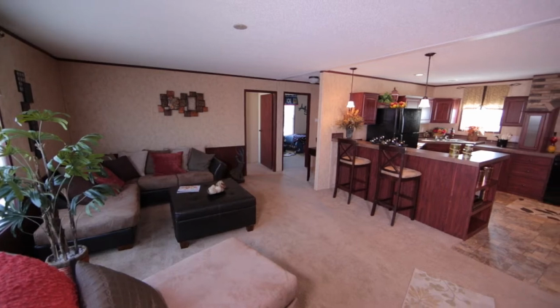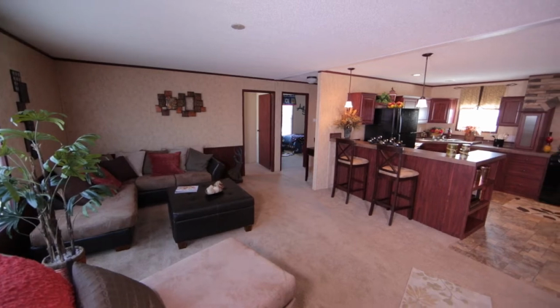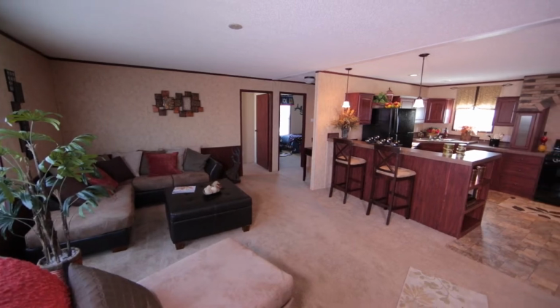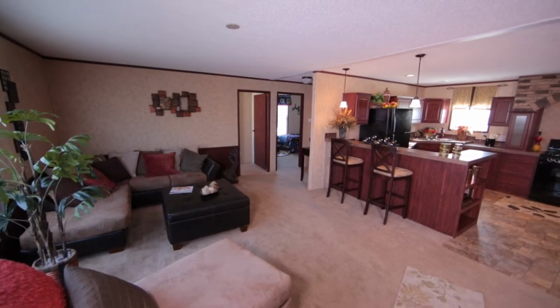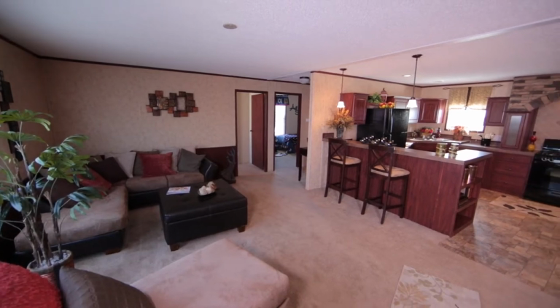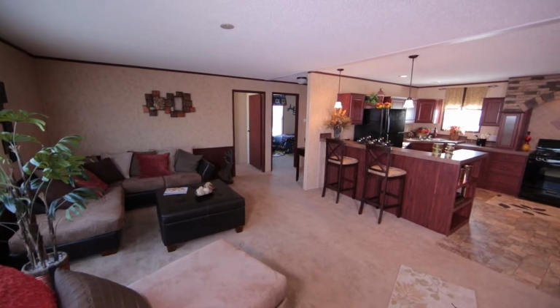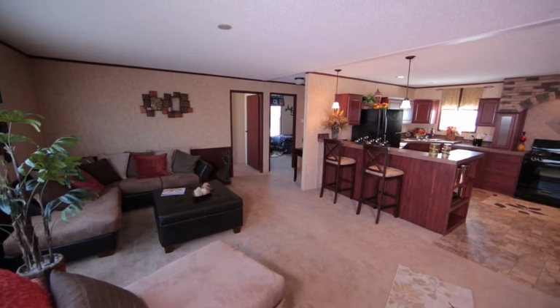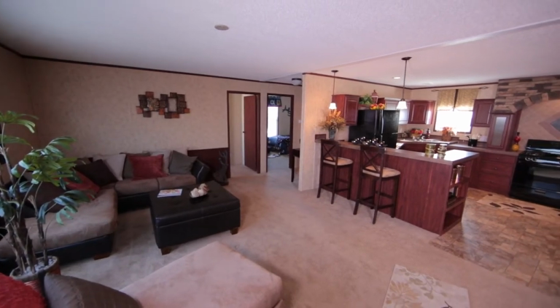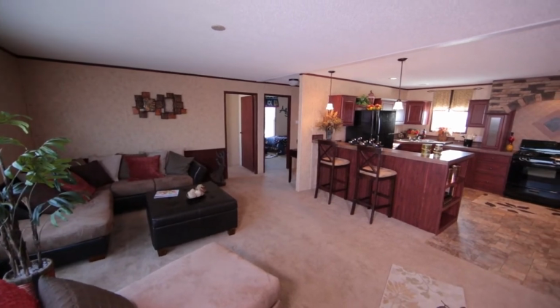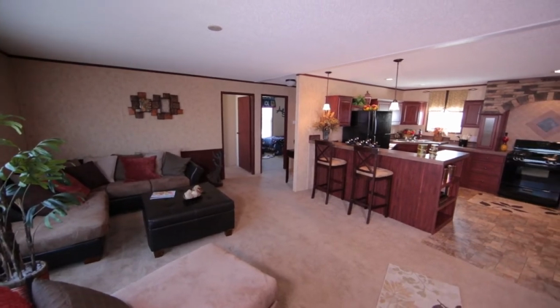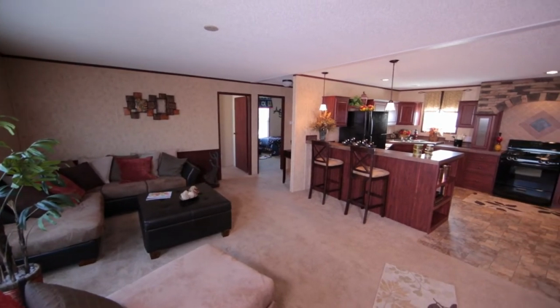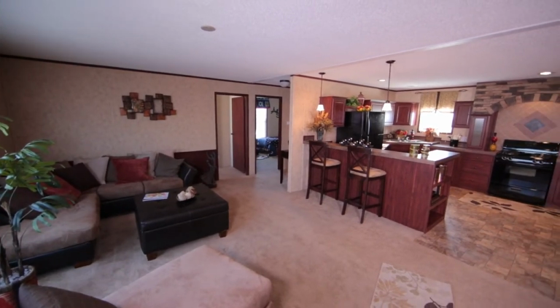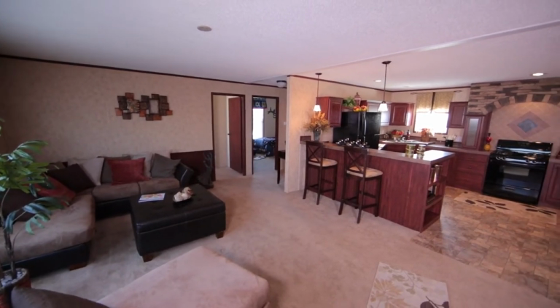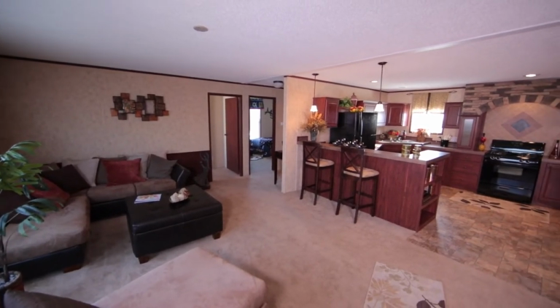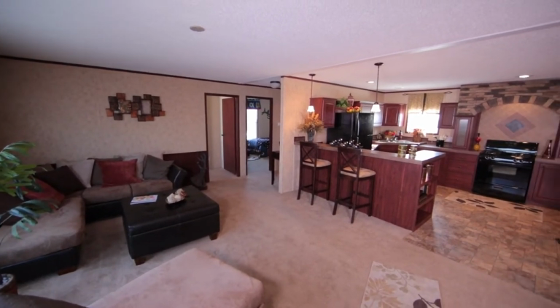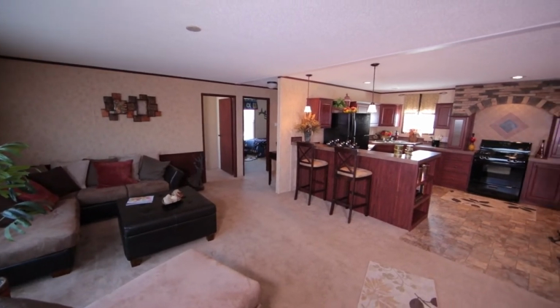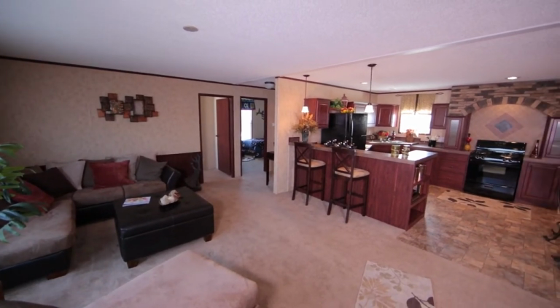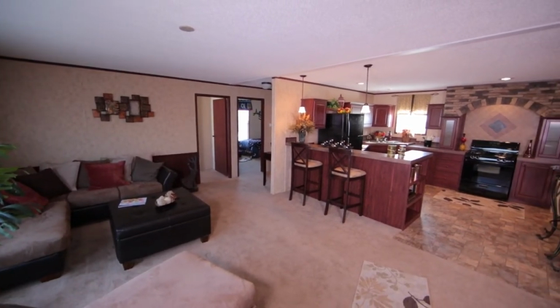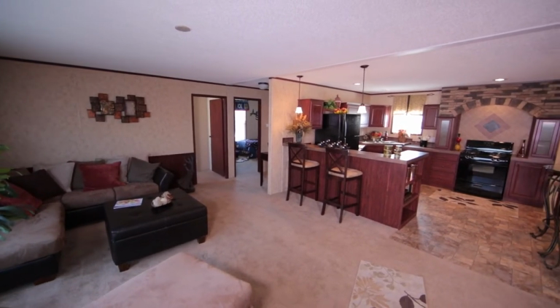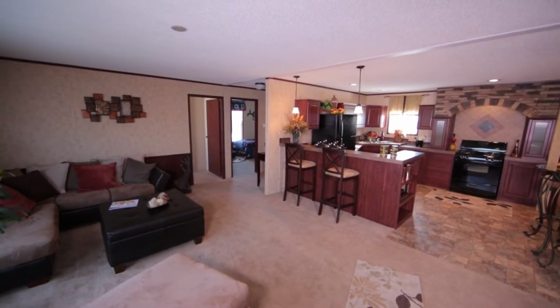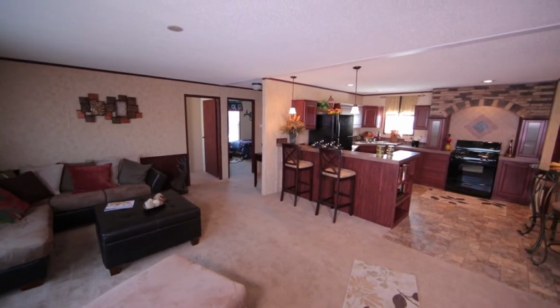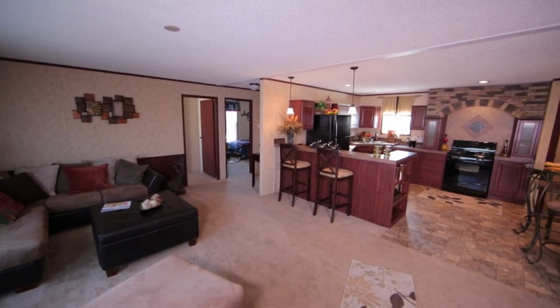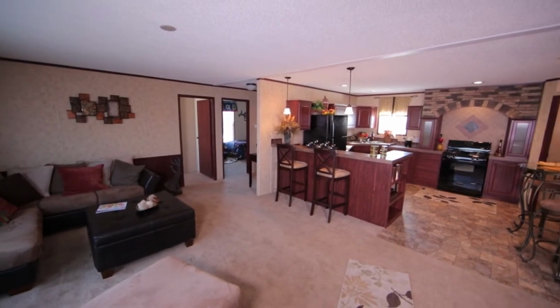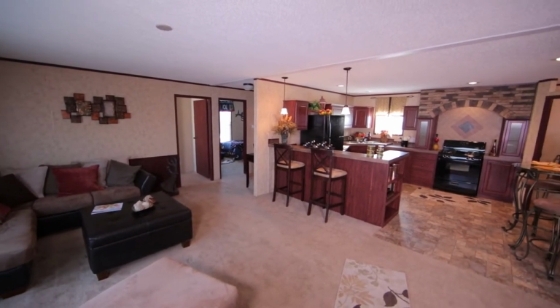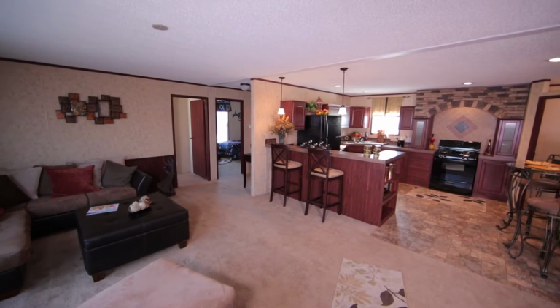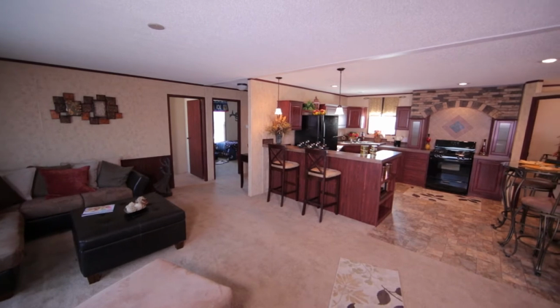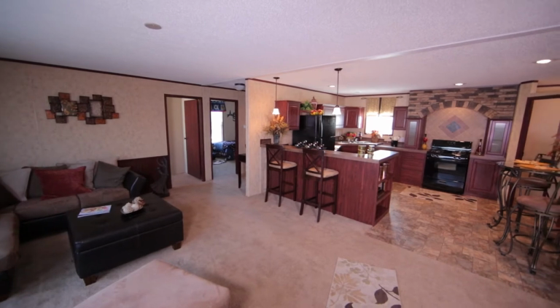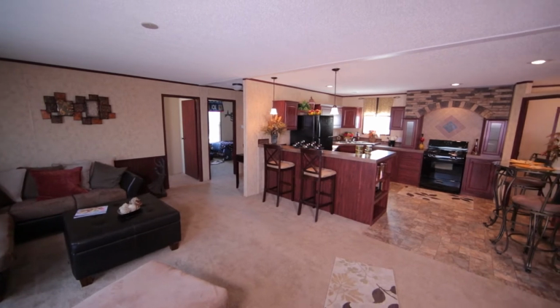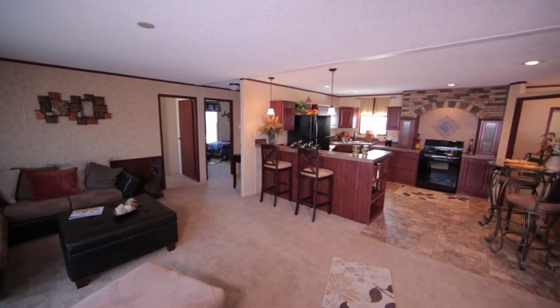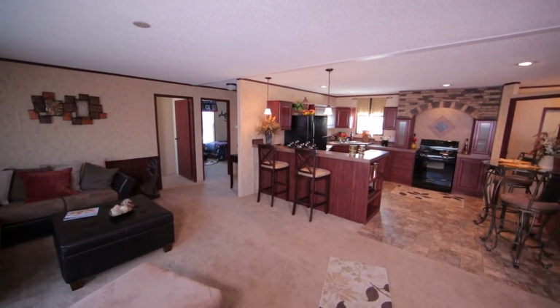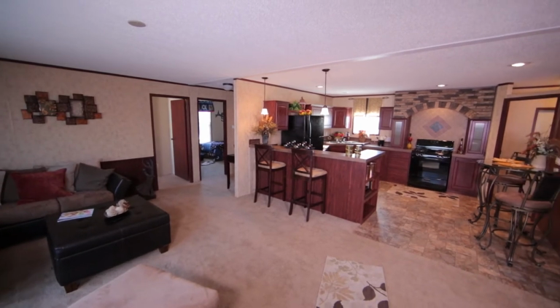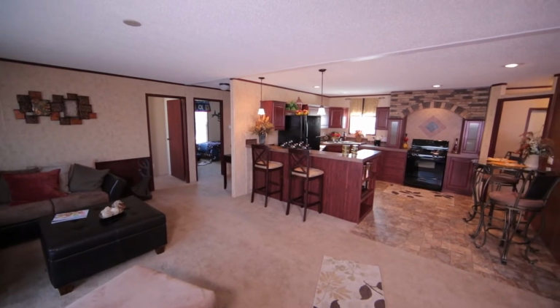The home that is being featured today is the Providence, which is built by Adventure Homes as part of their Mojave series.